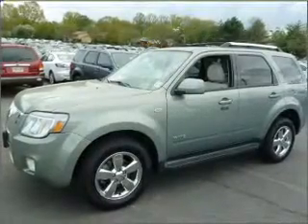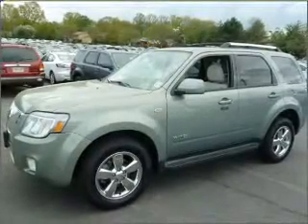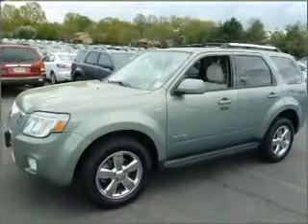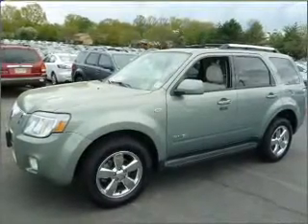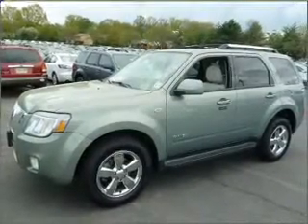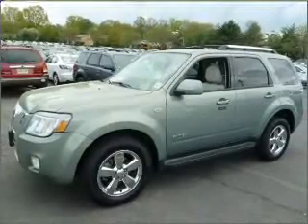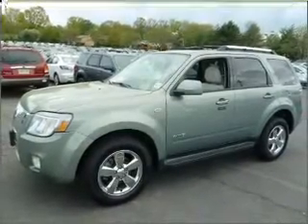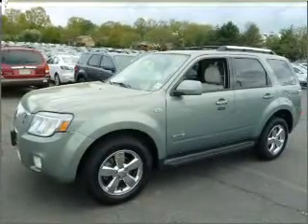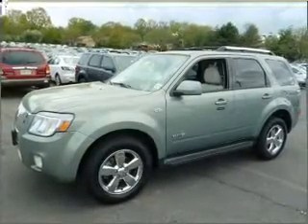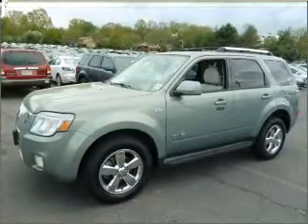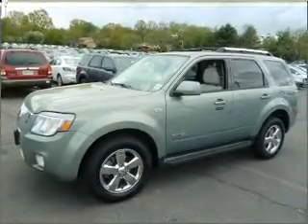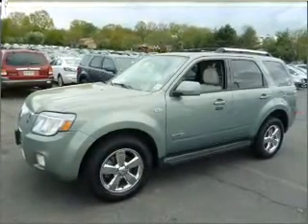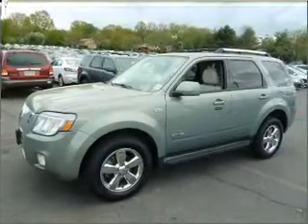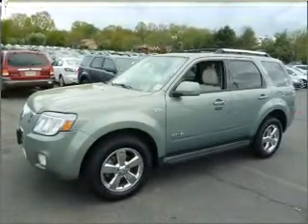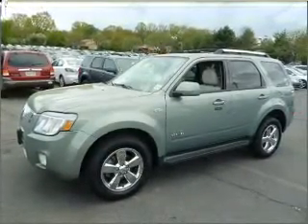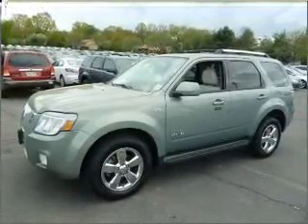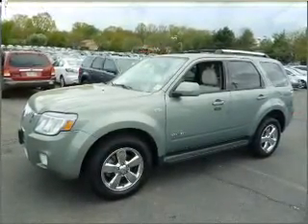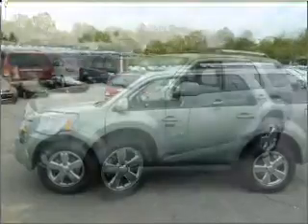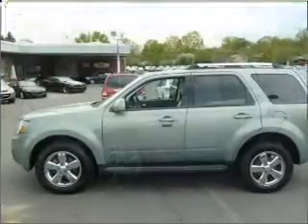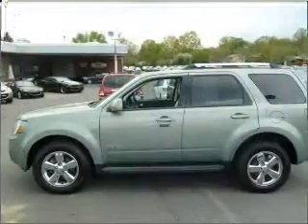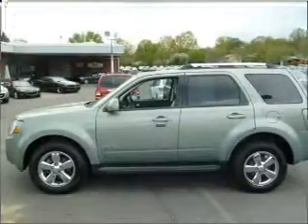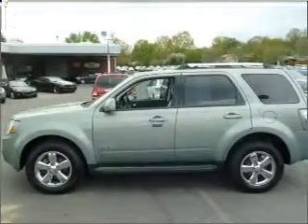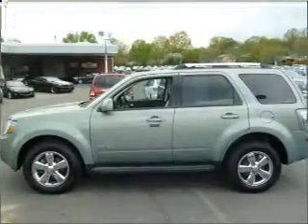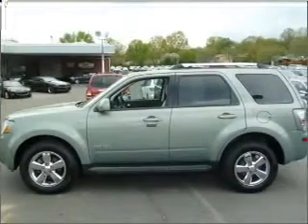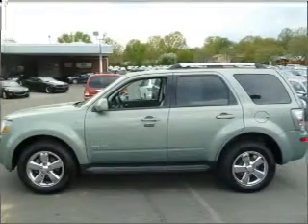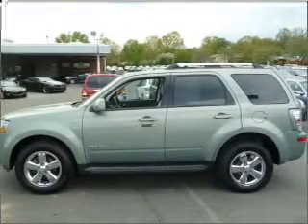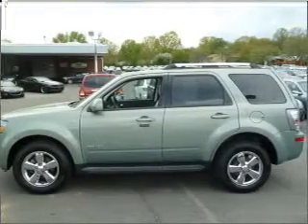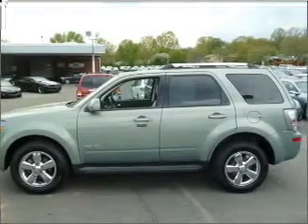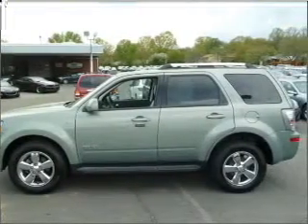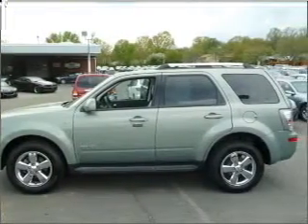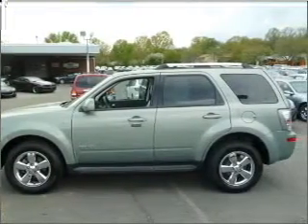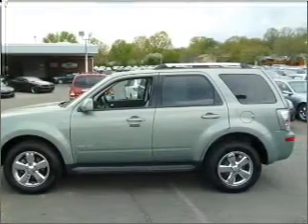stand out from the crowd with premium wheels. You will appreciate the safety feature of anti-lock brakes. The sunroof lets fresh air in.